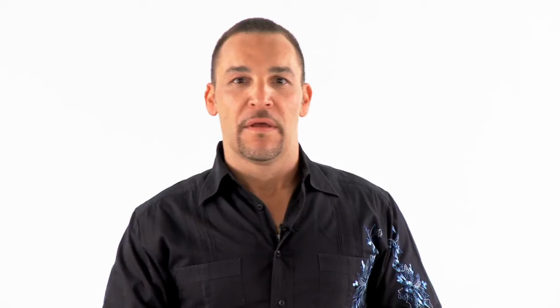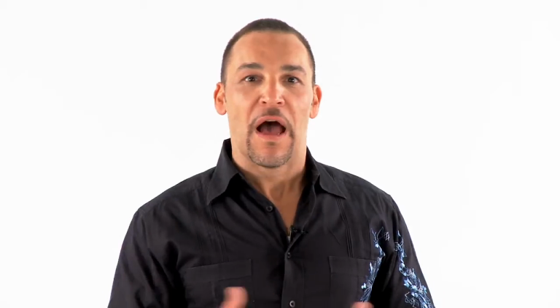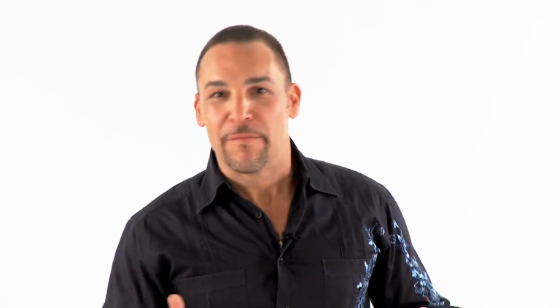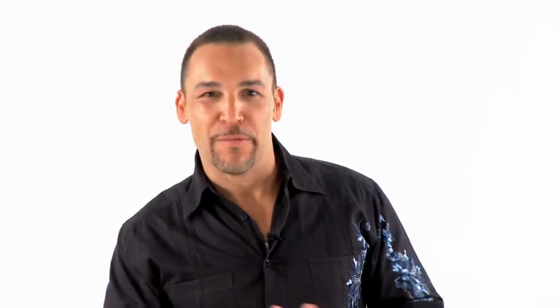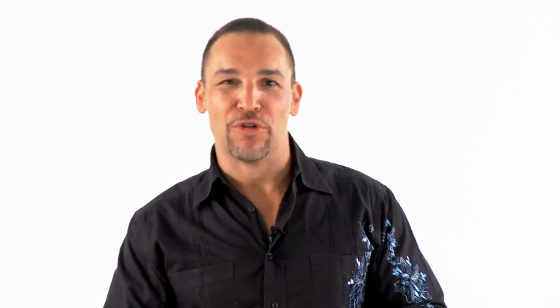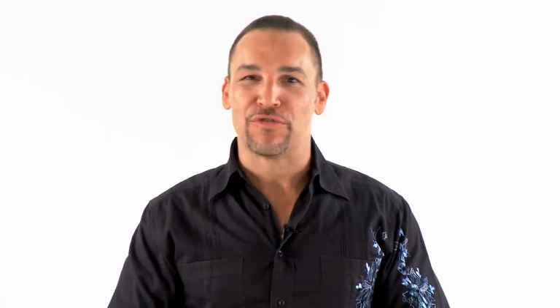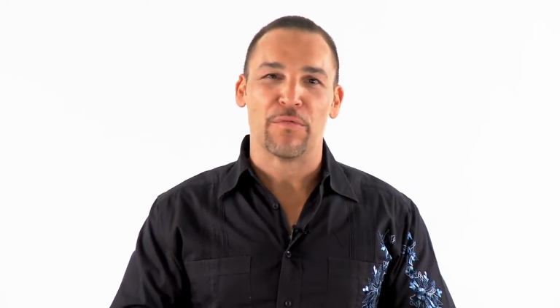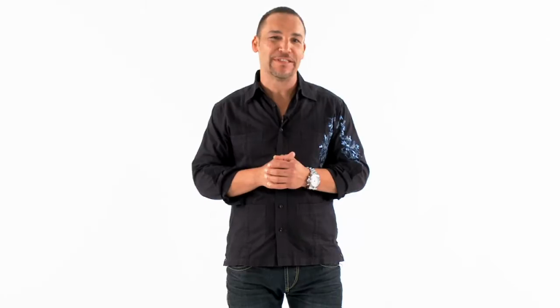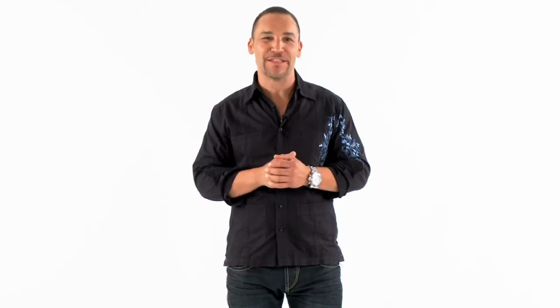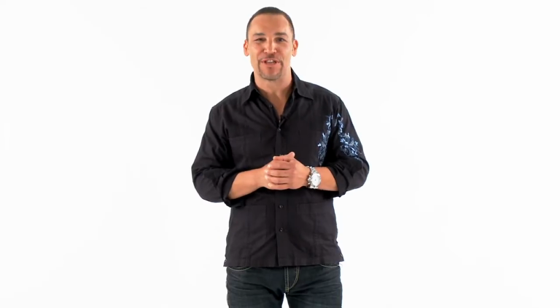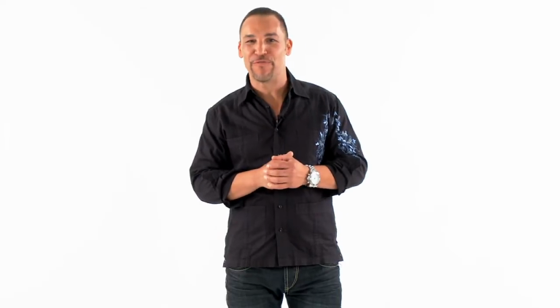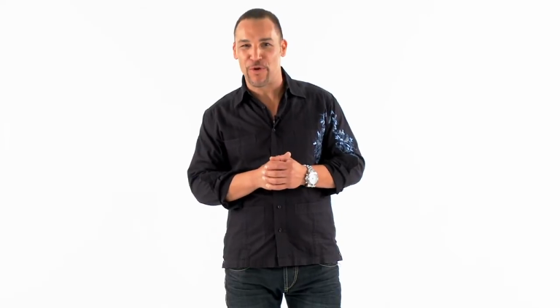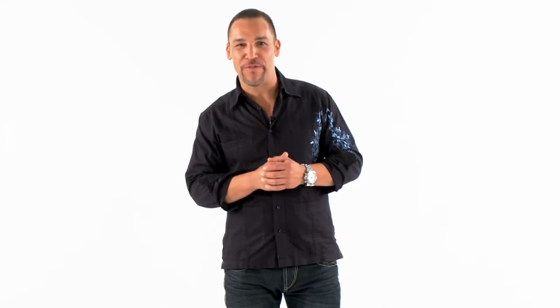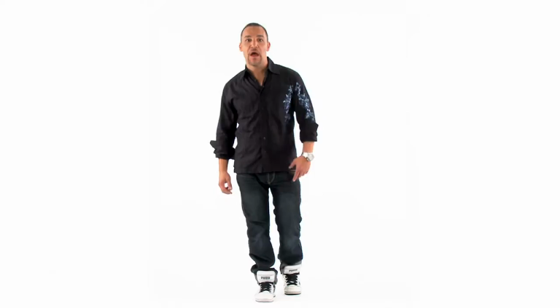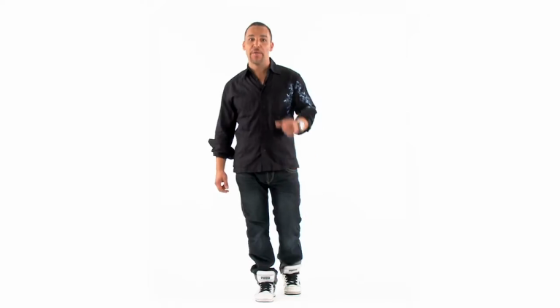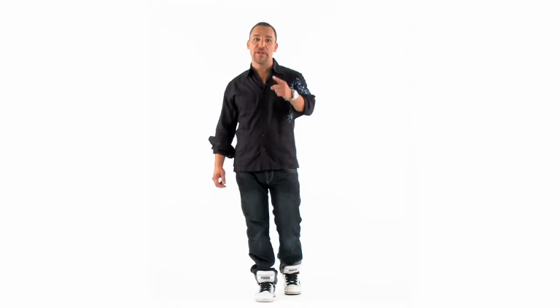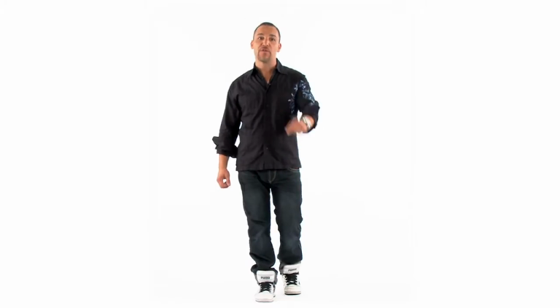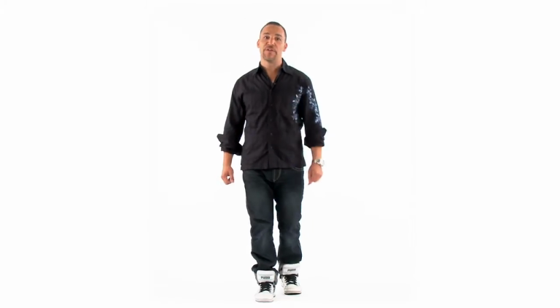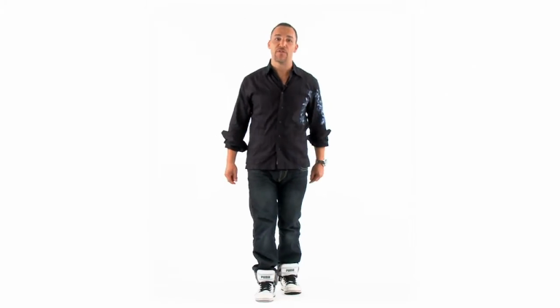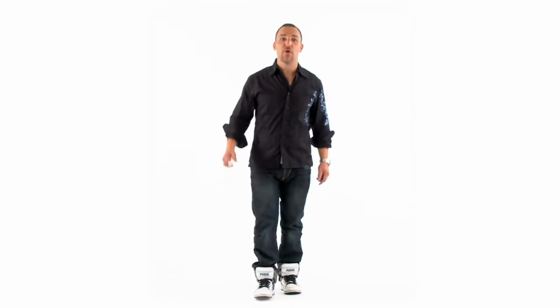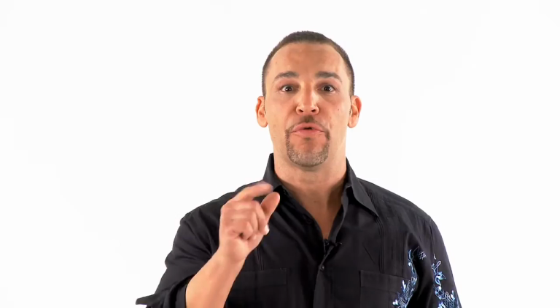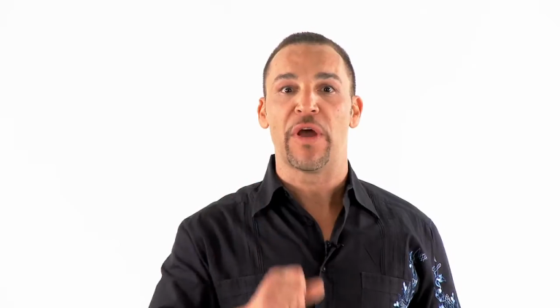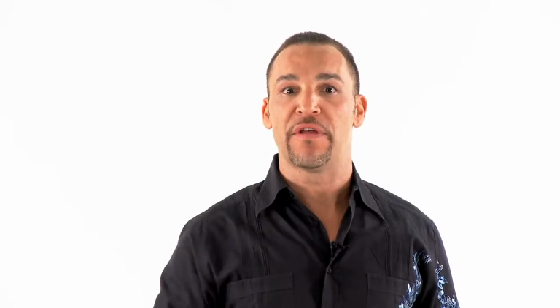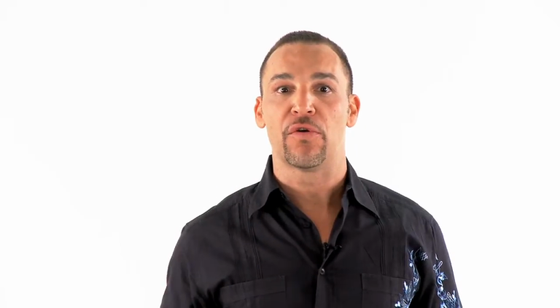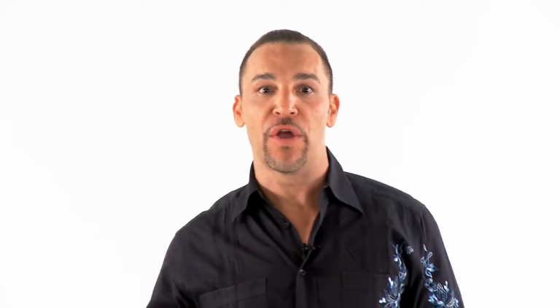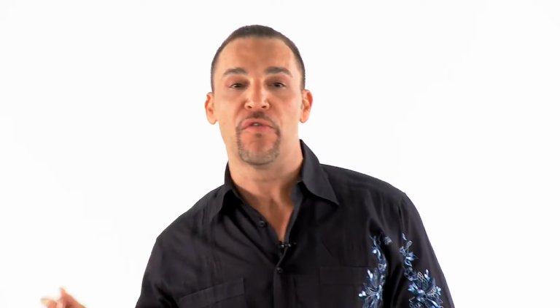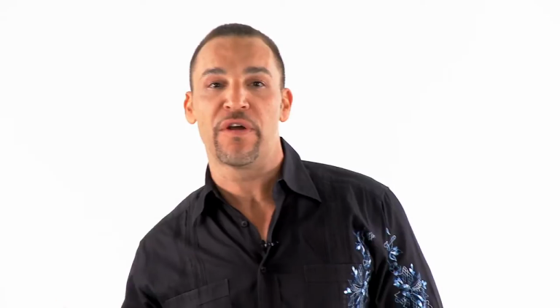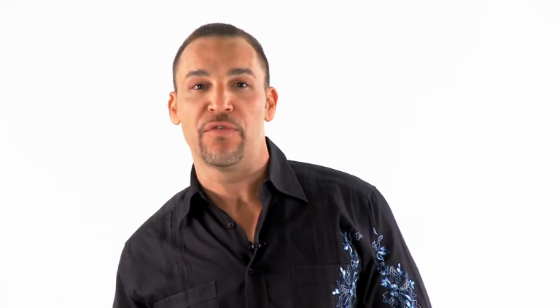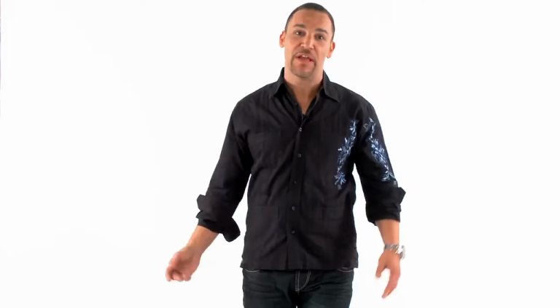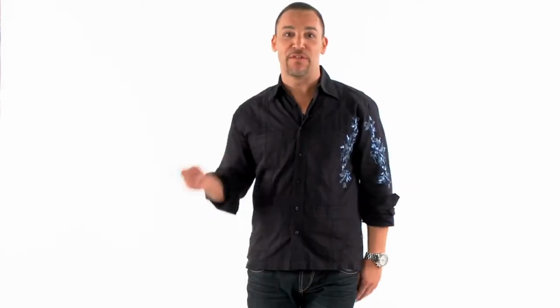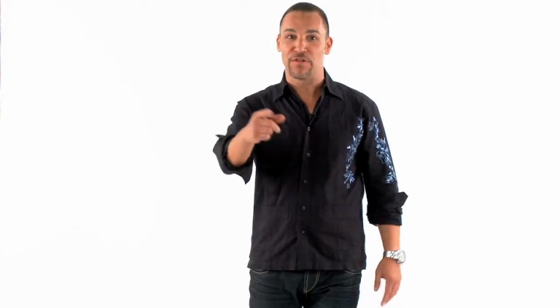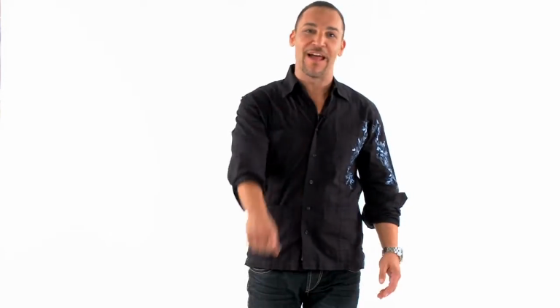Hi, my name is Lorenzo Ramos, Design Director for Couvert. I'm here today to present to you three ways that you can wear your Couvert suit and still look stylish.